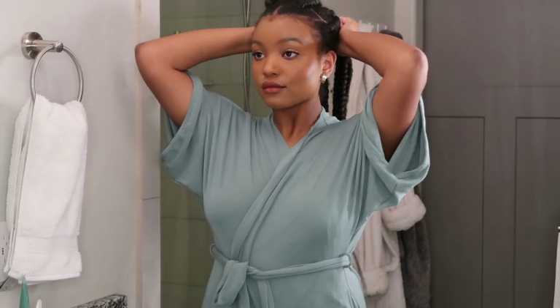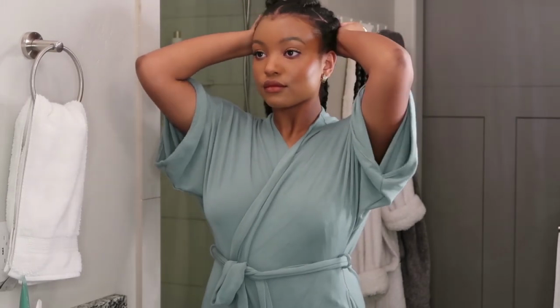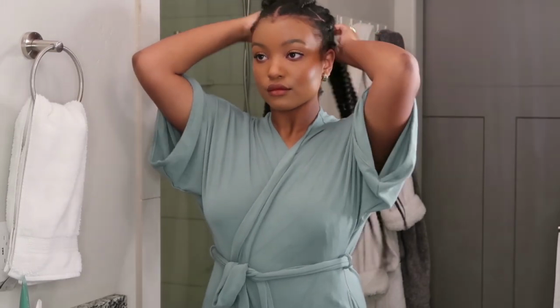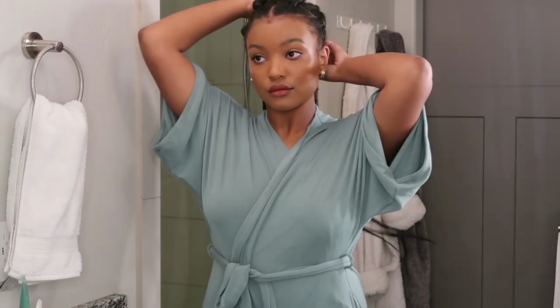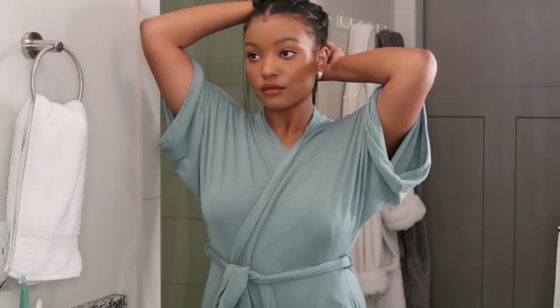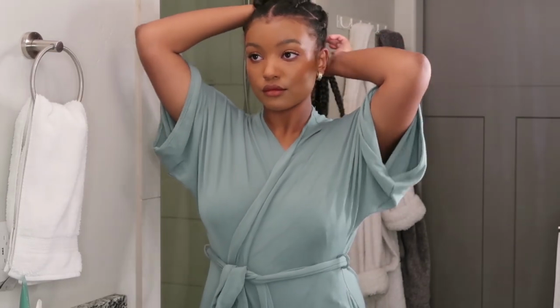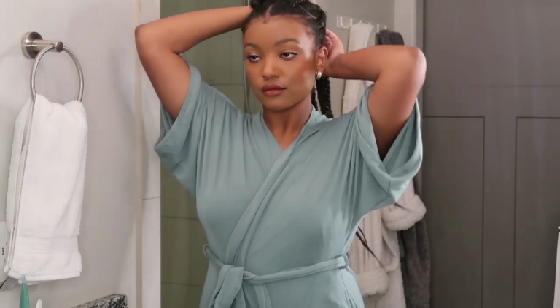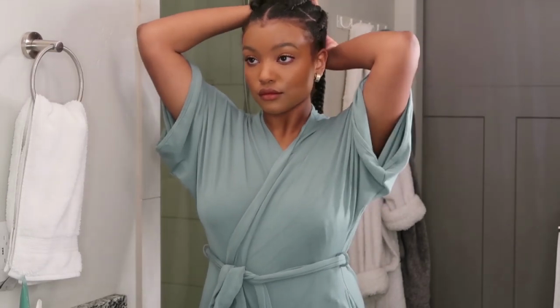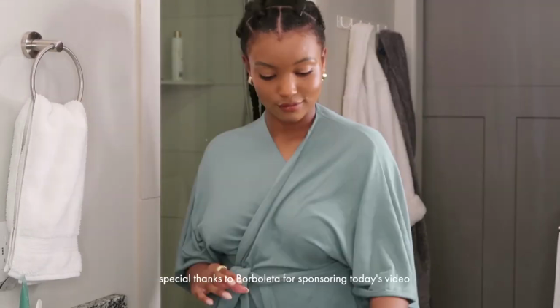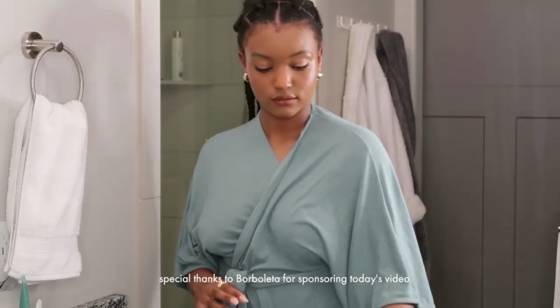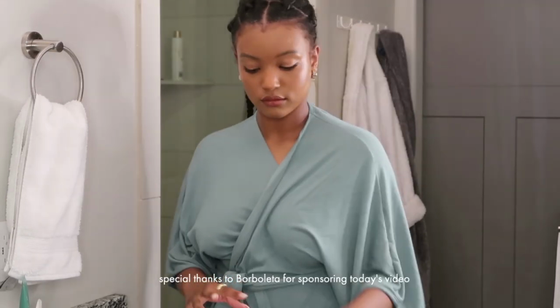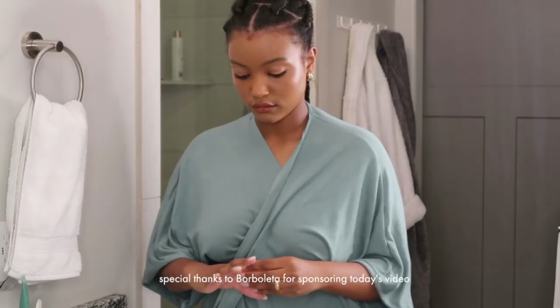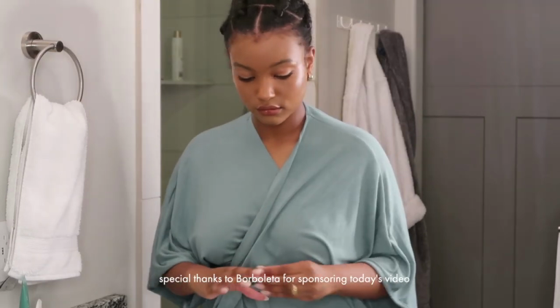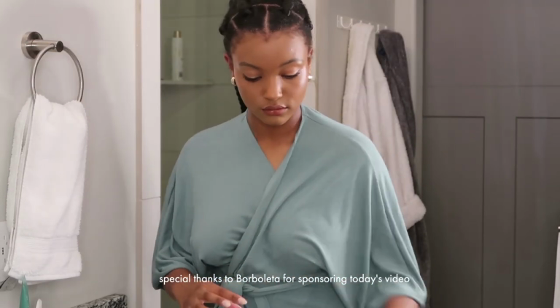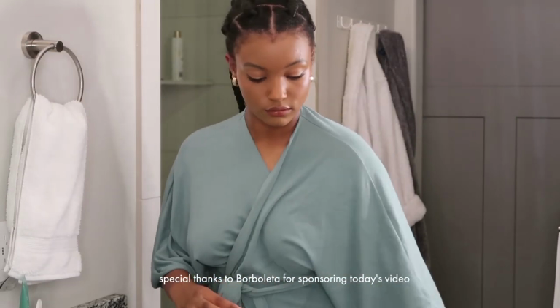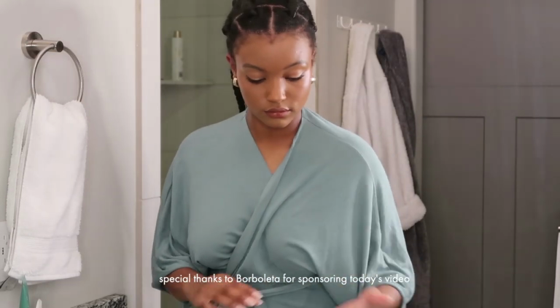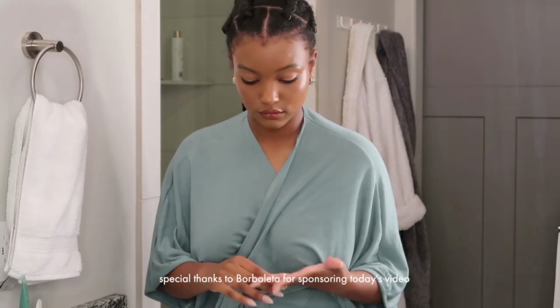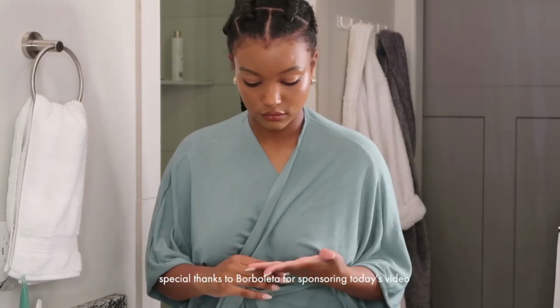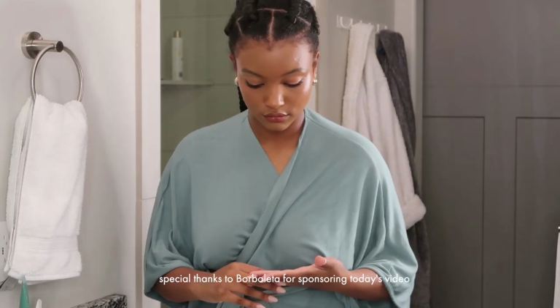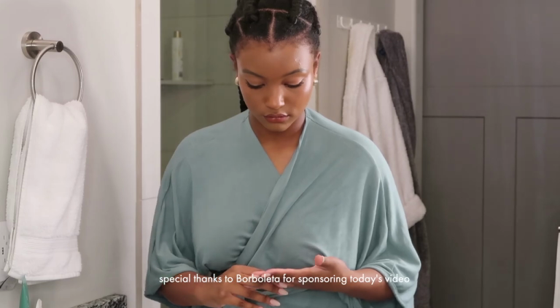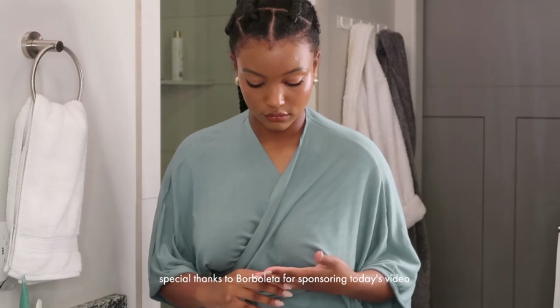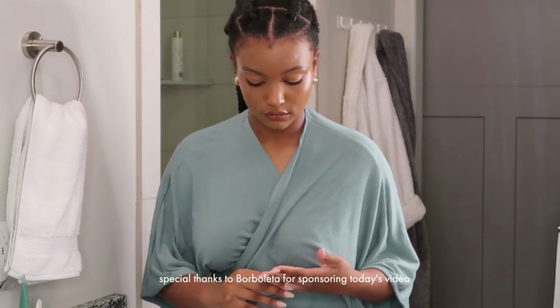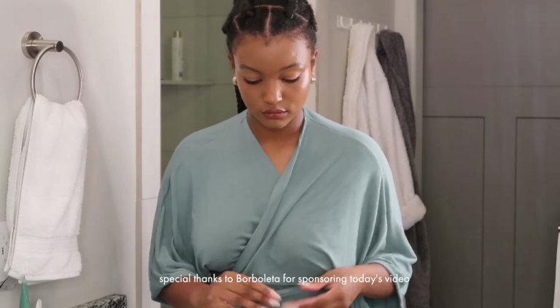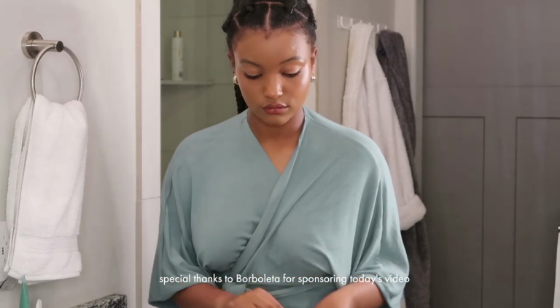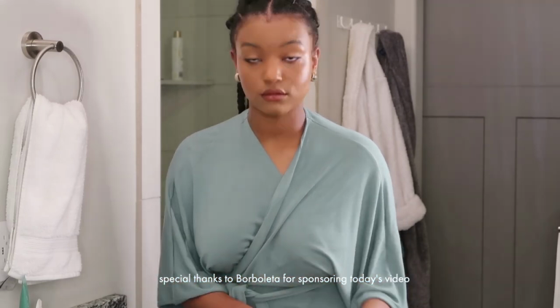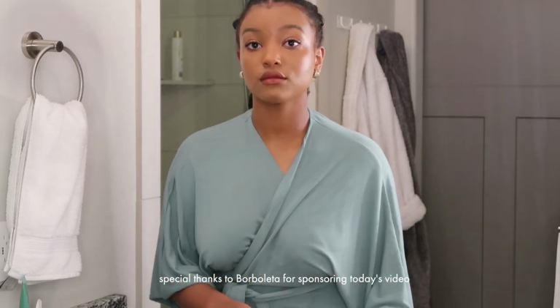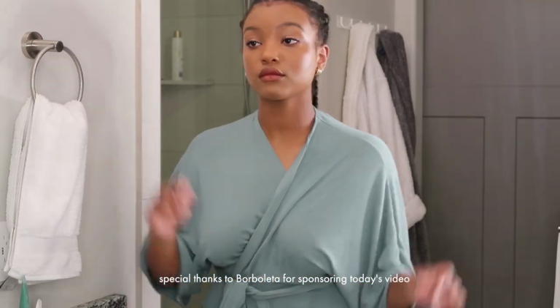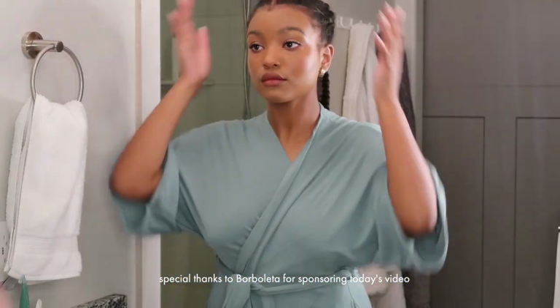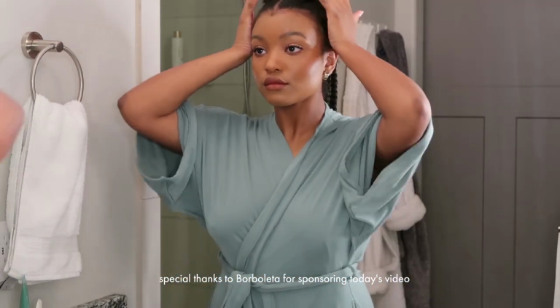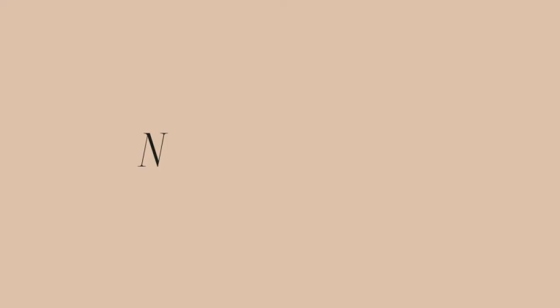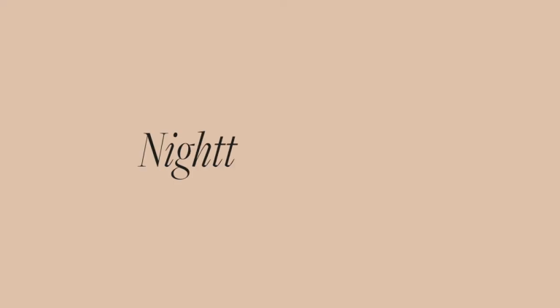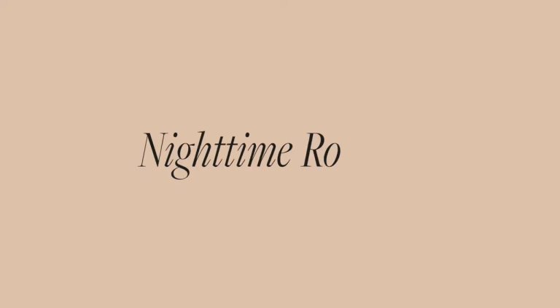And before we get started, huge thank you to Borbaletta for sponsoring today's video, and let's get right into my nighttime routine.